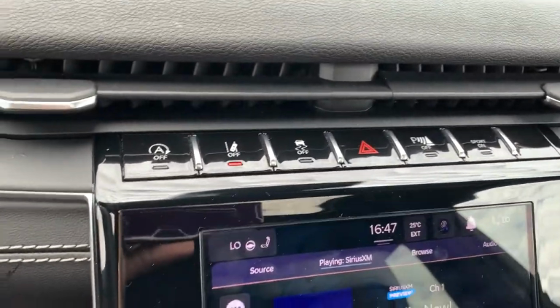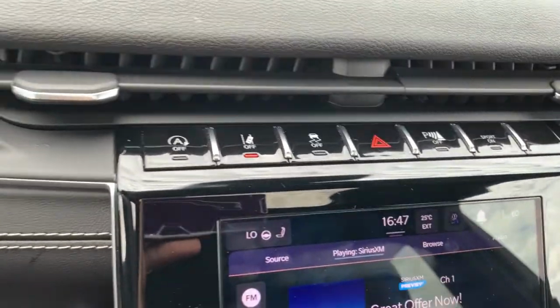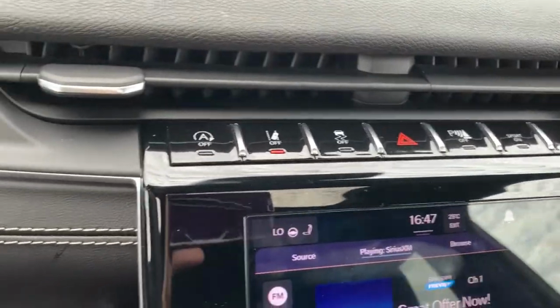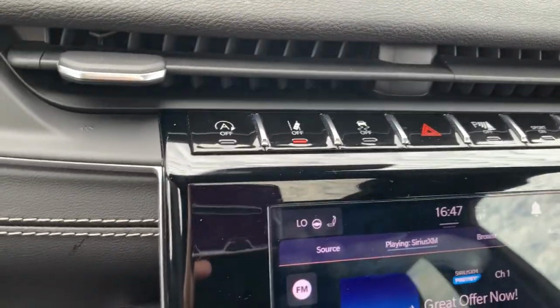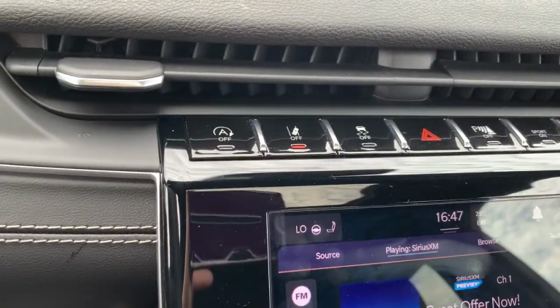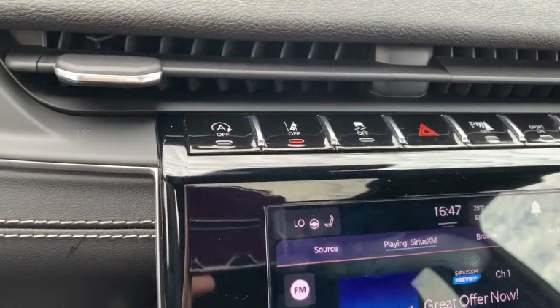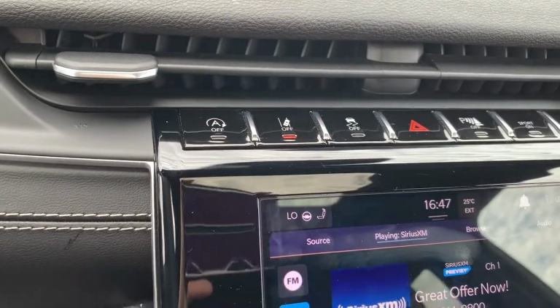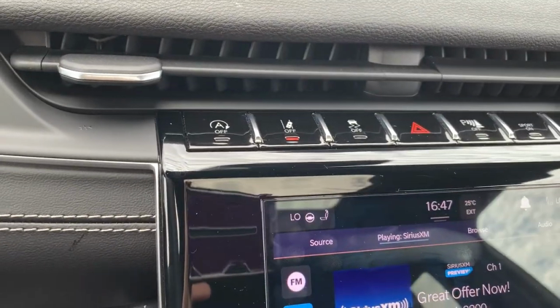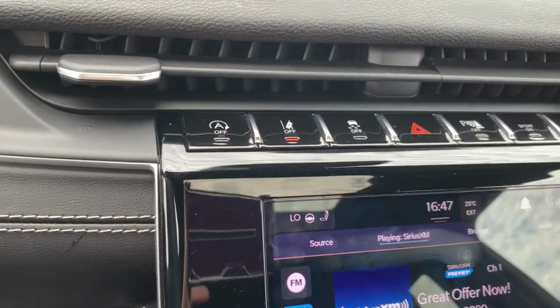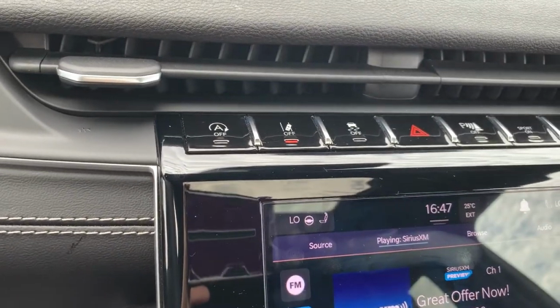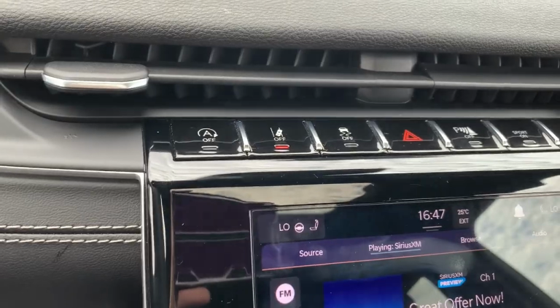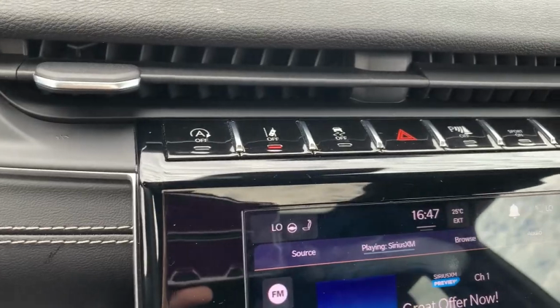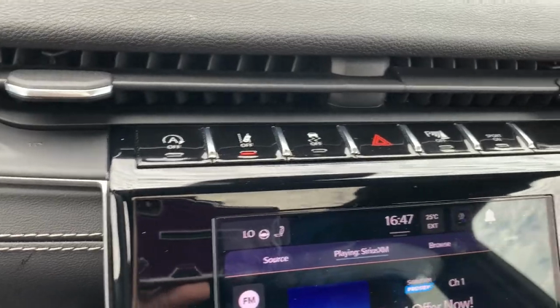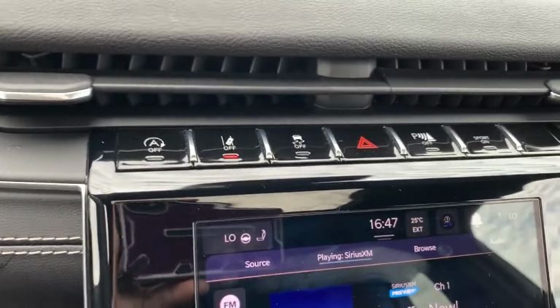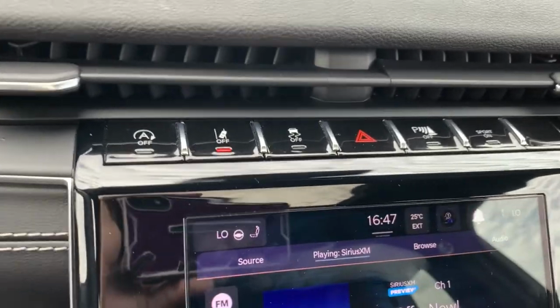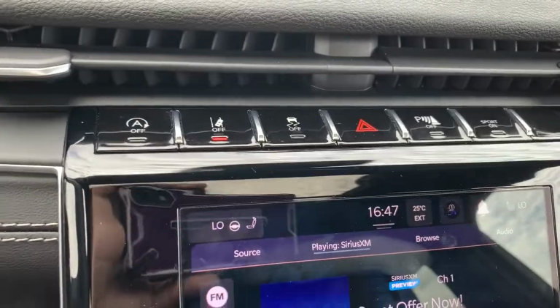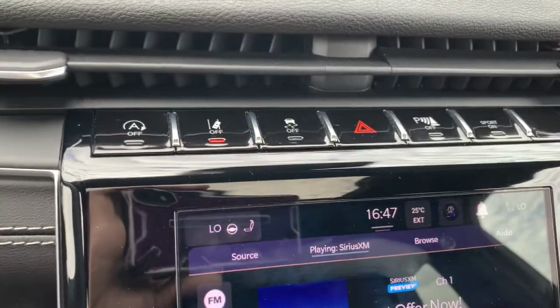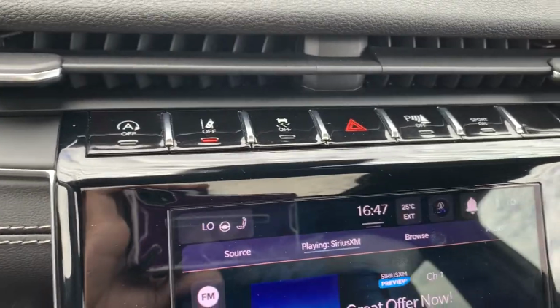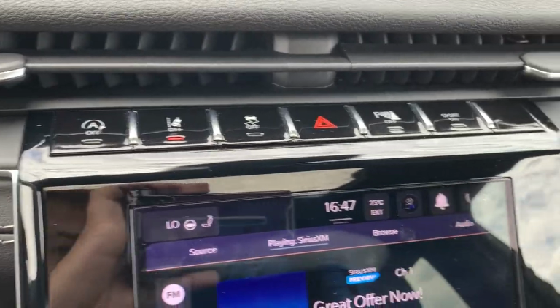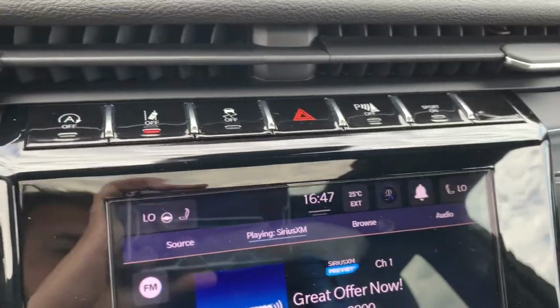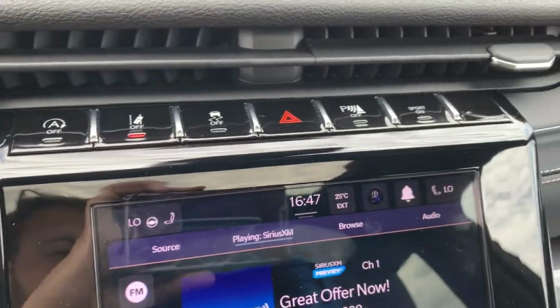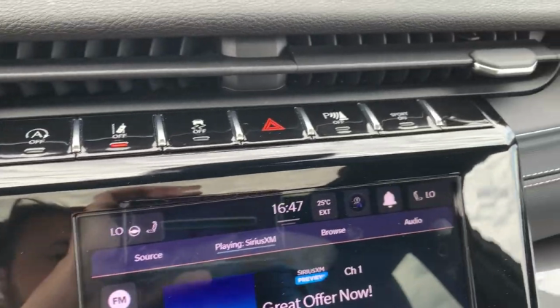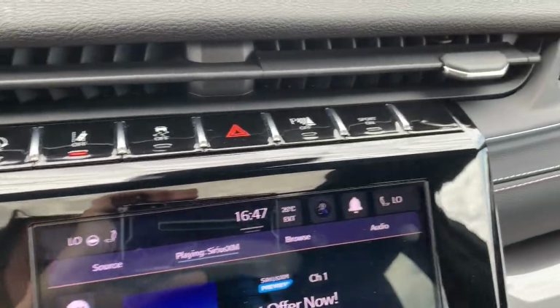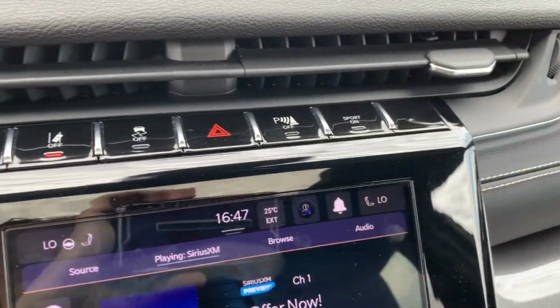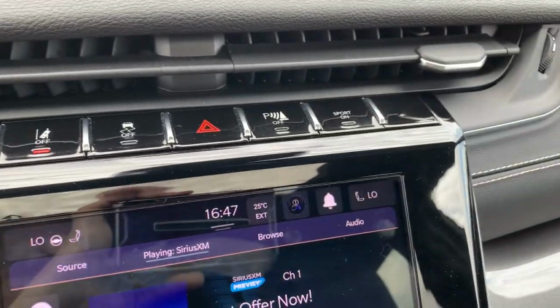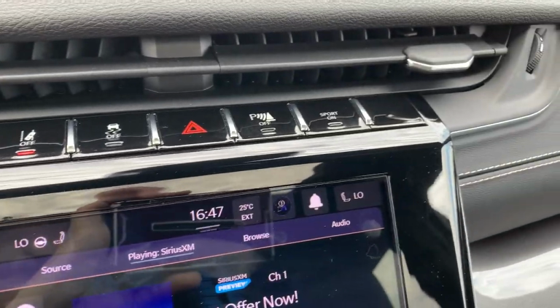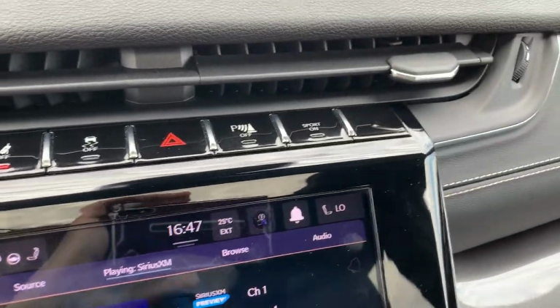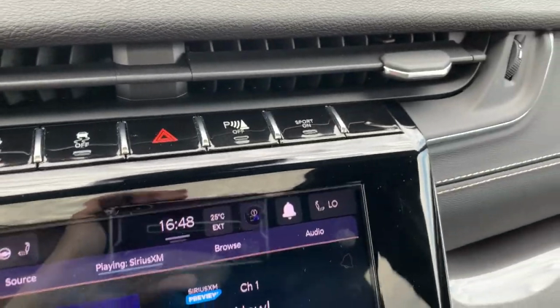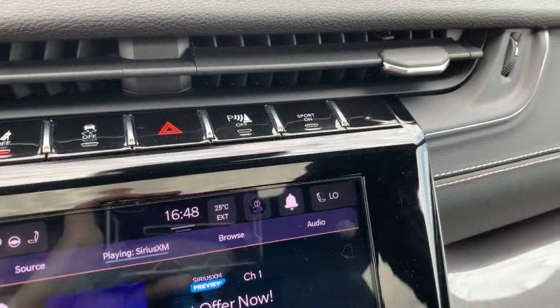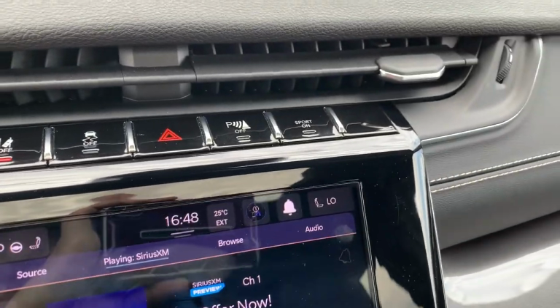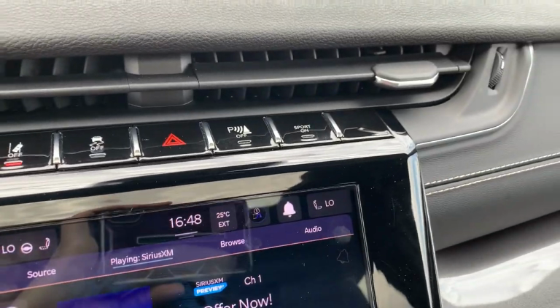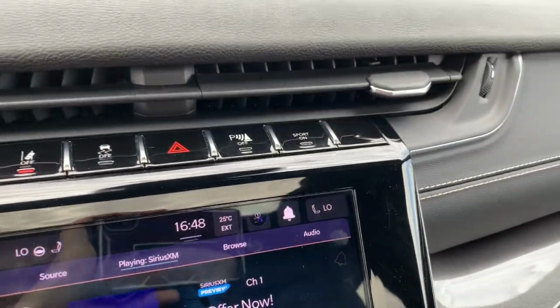Up top we do have an automatic start/stop button, lane departure warning toggle, traction control, parking sensor toggle, and sport mode.